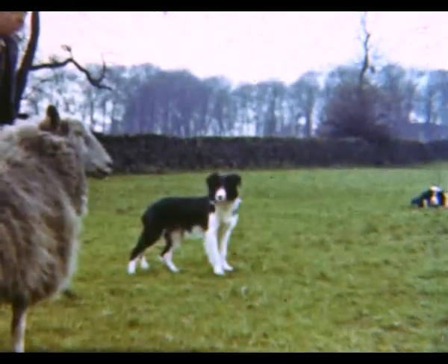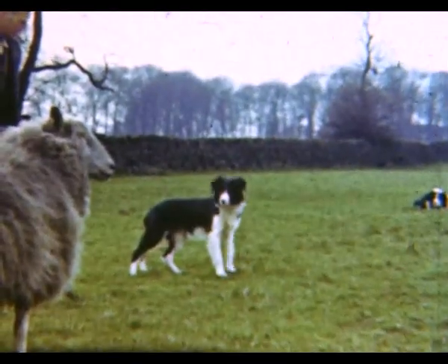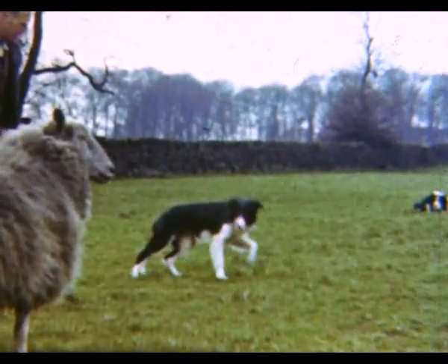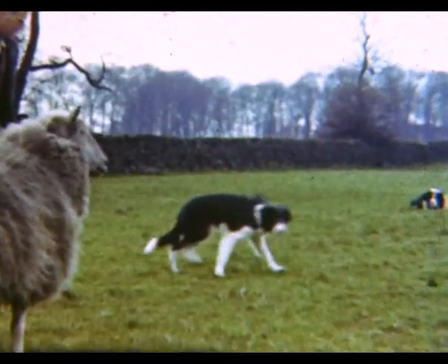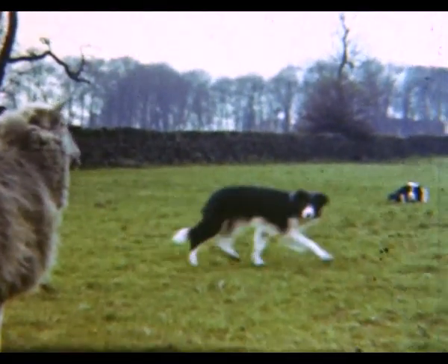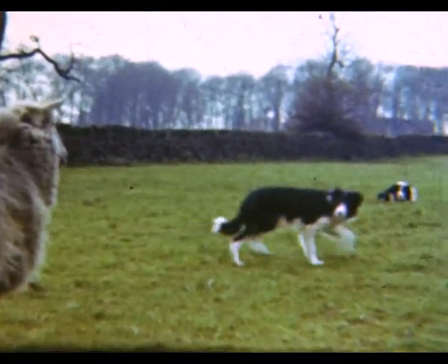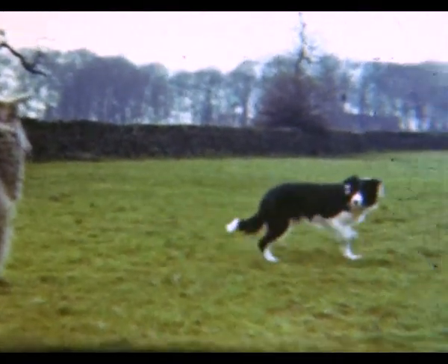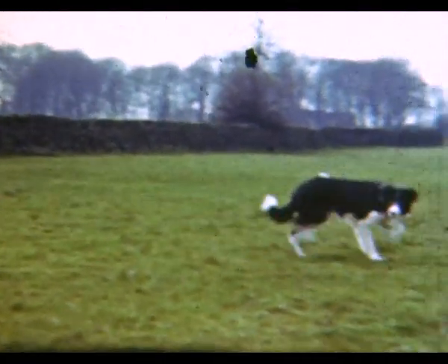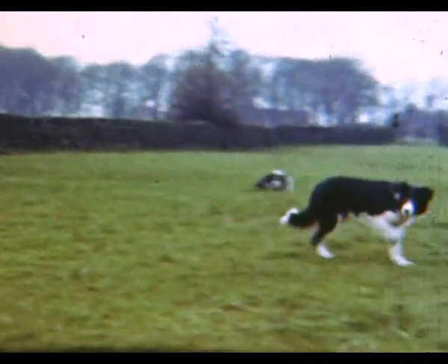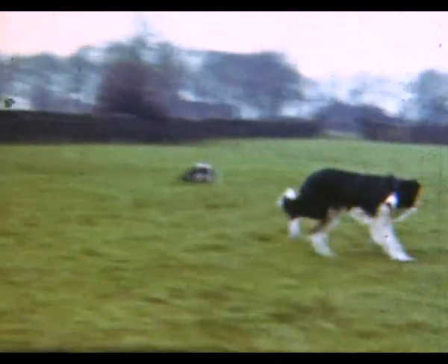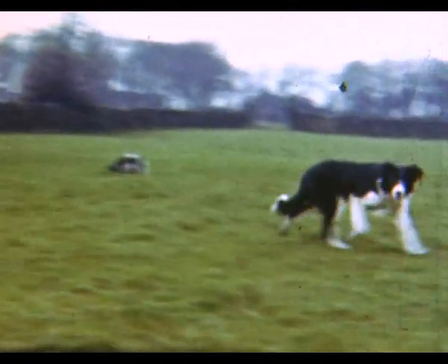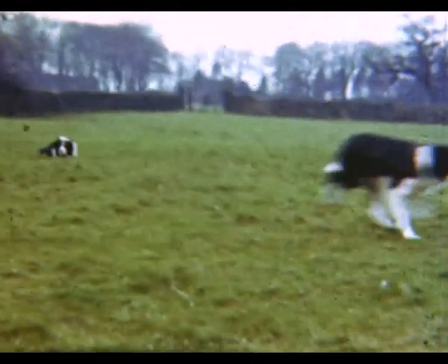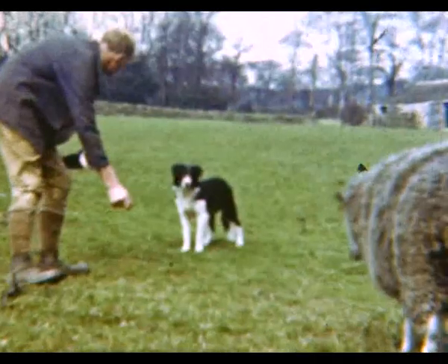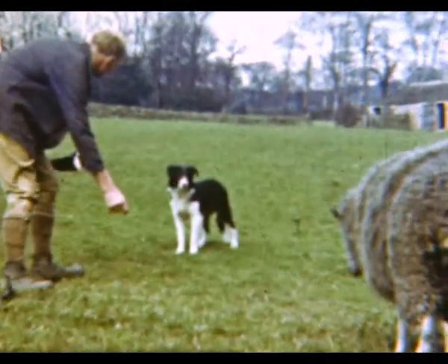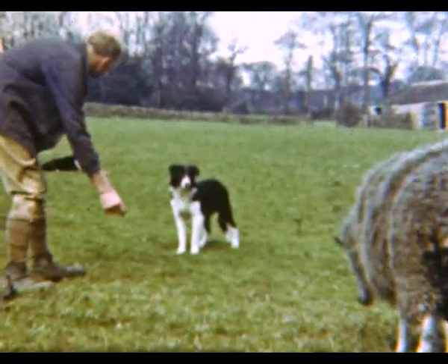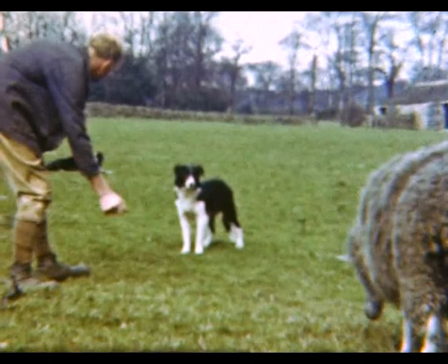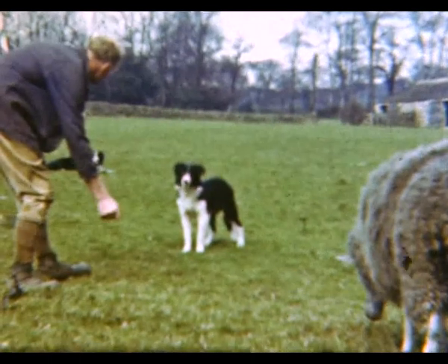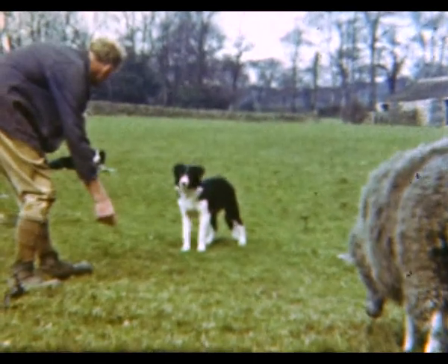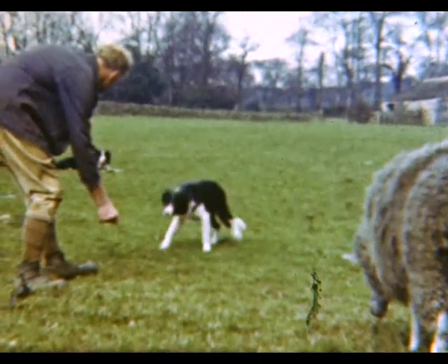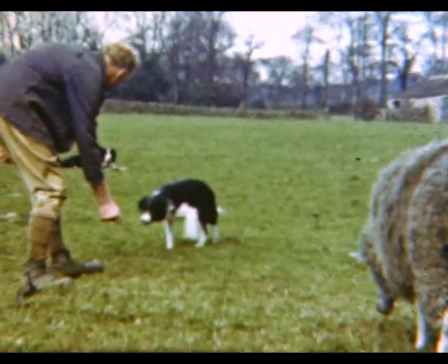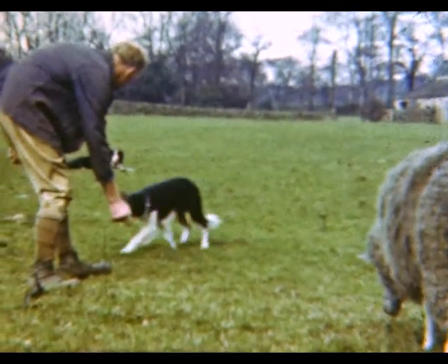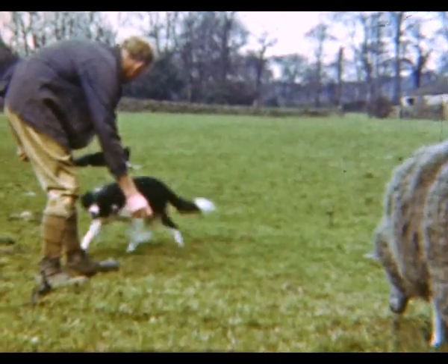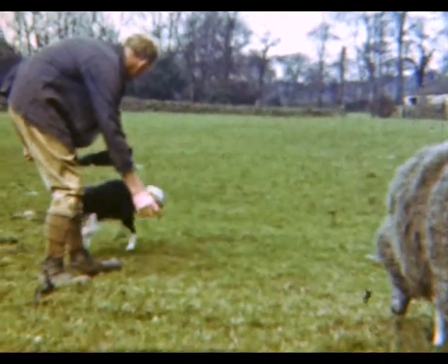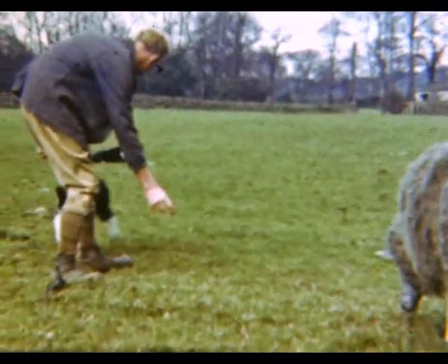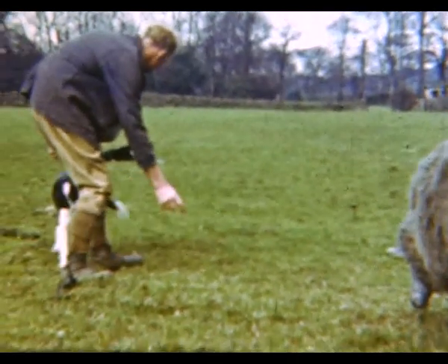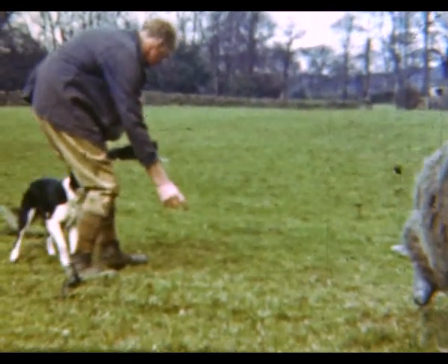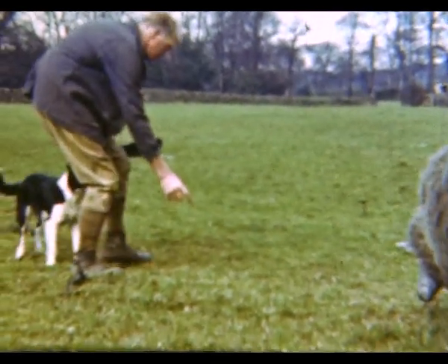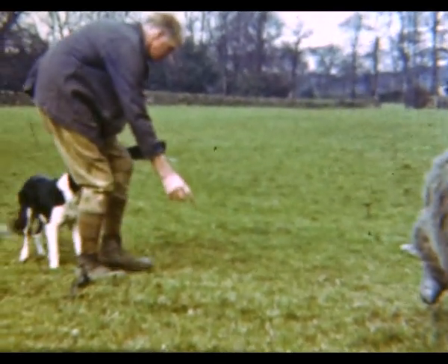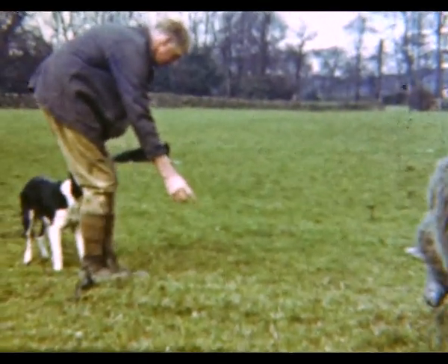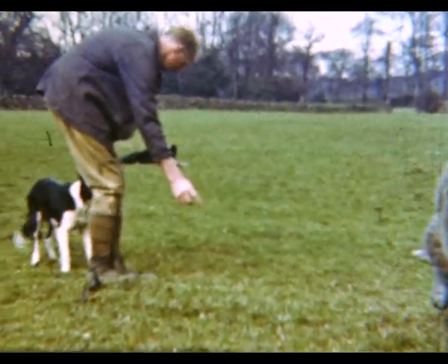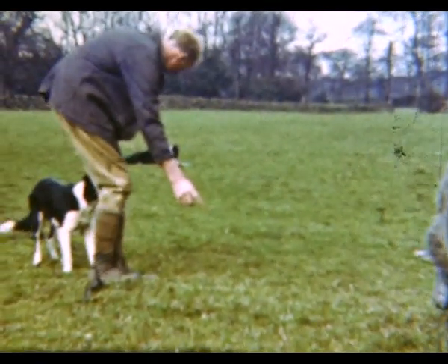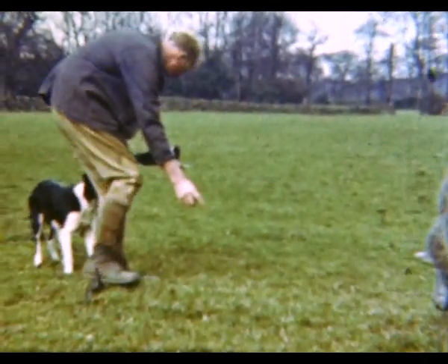You can see his old dog in the background keeping a fatherly eye on the sheep while he's training his new dog.